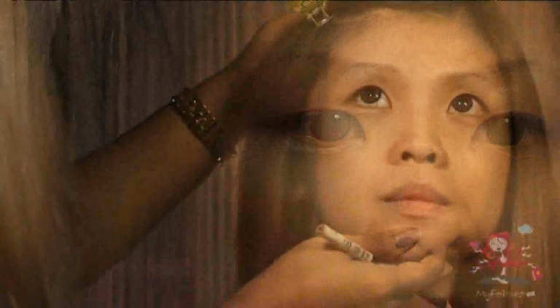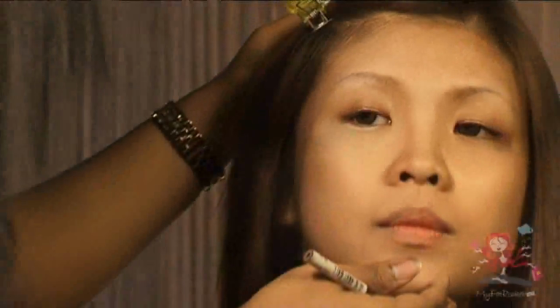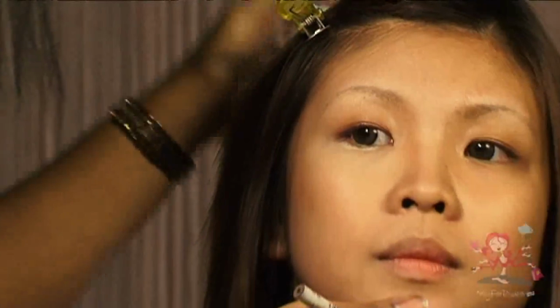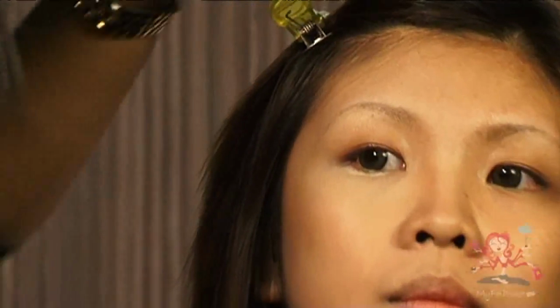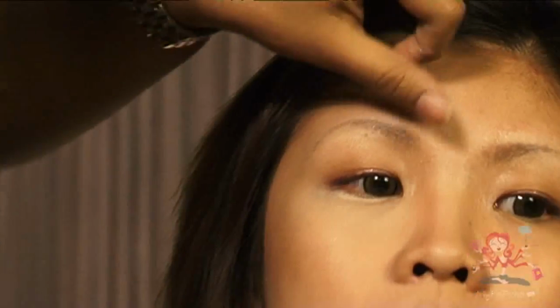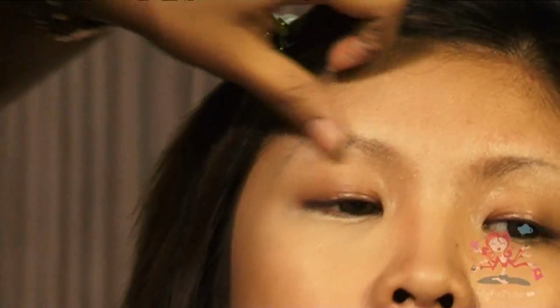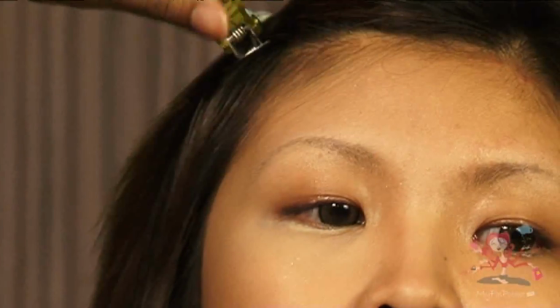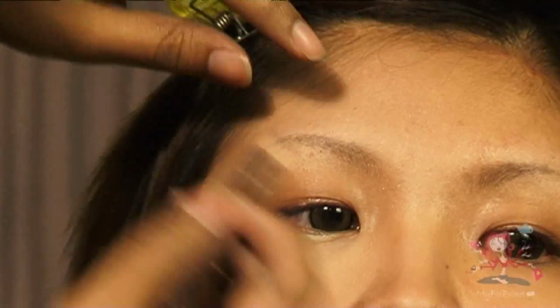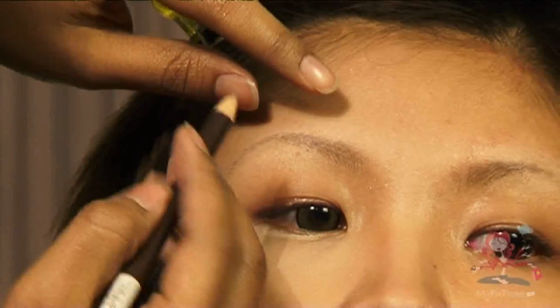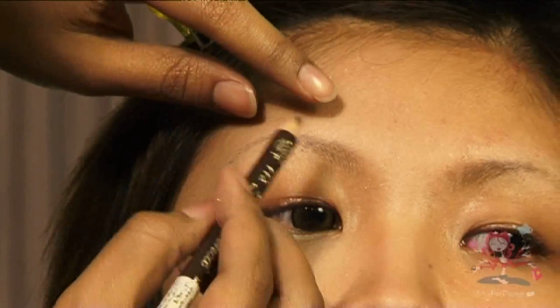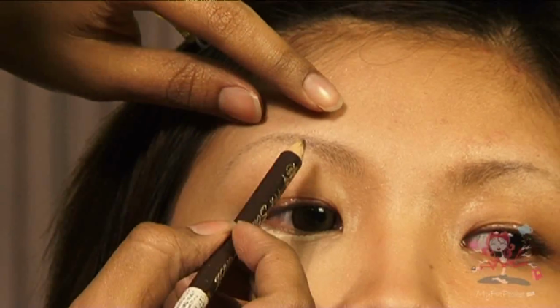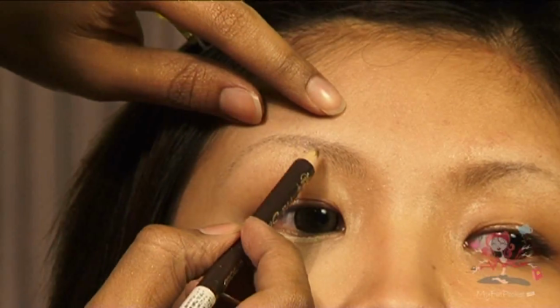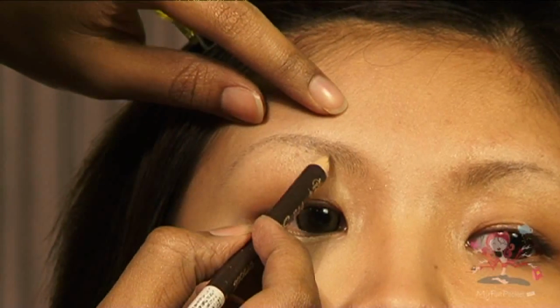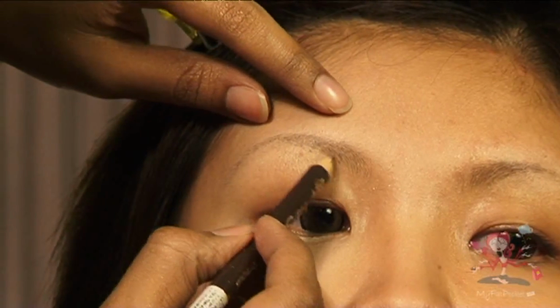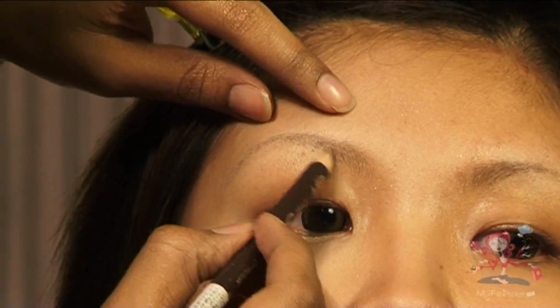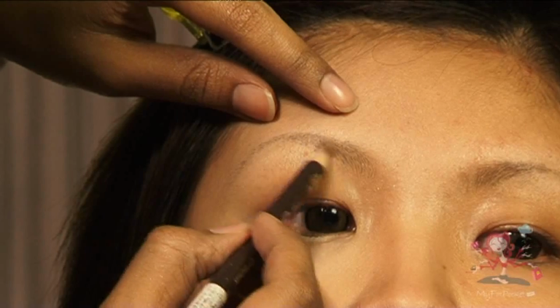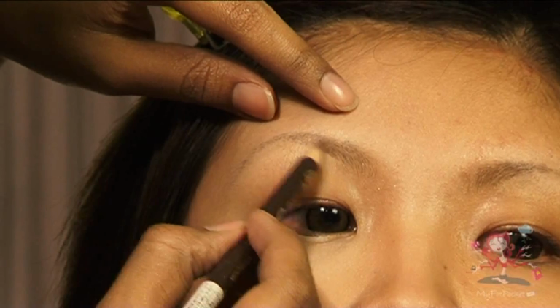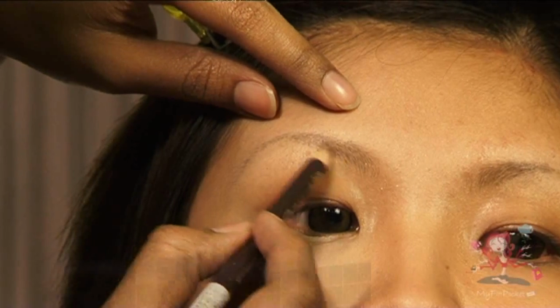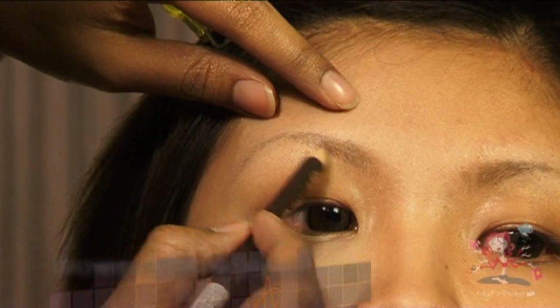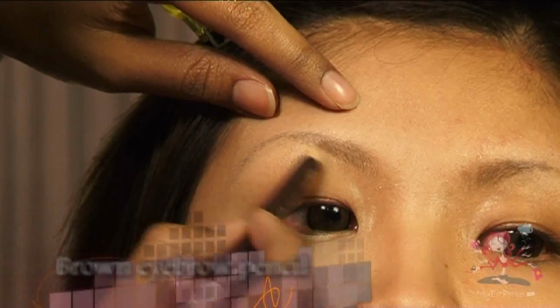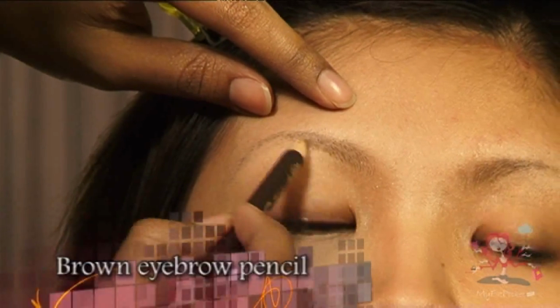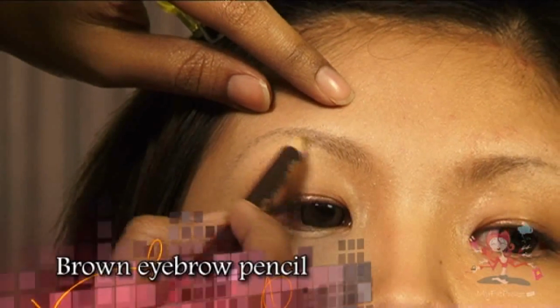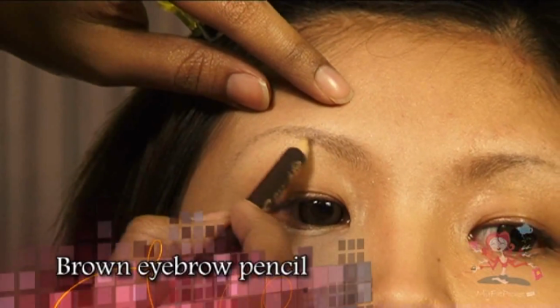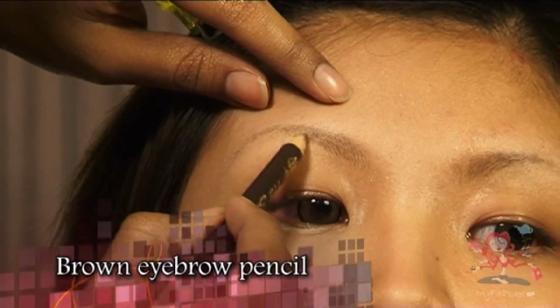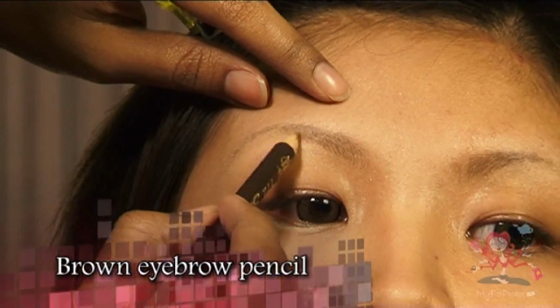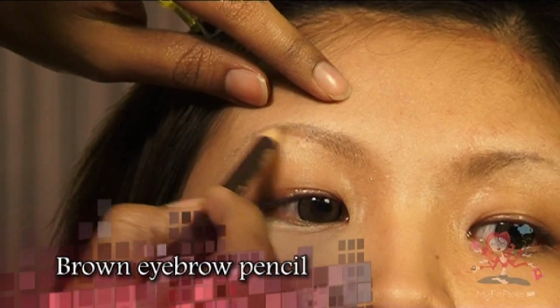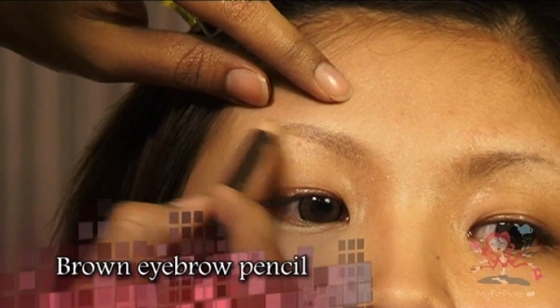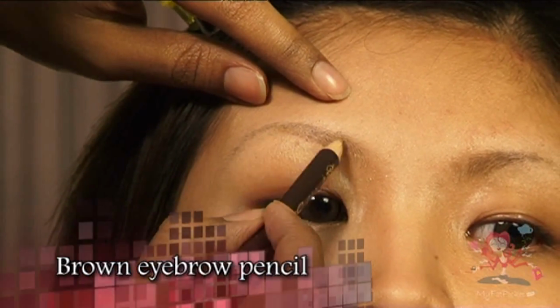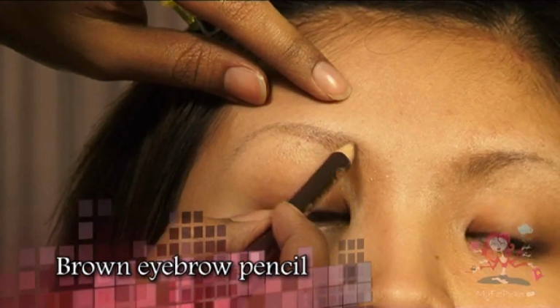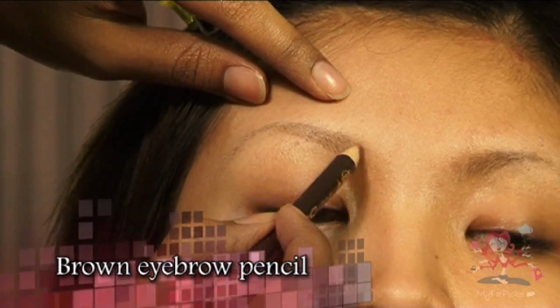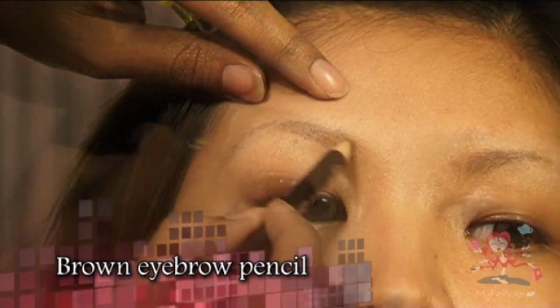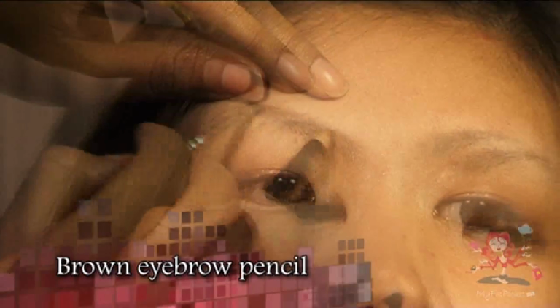Now we will work on the eyebrows. Using a brown eyebrow pencil, lightly follow the shape of the brow.